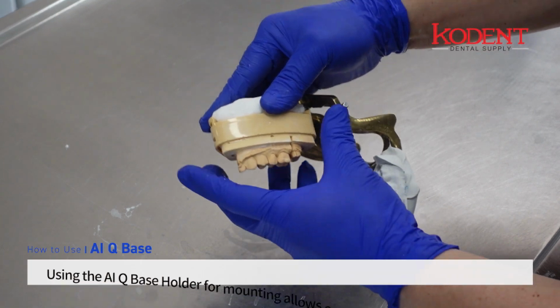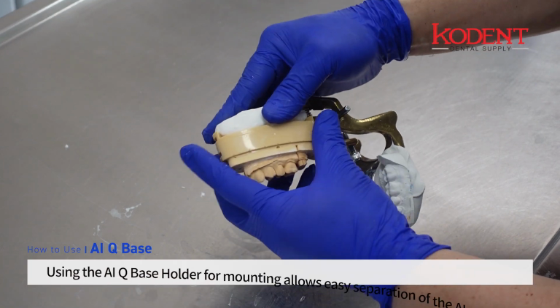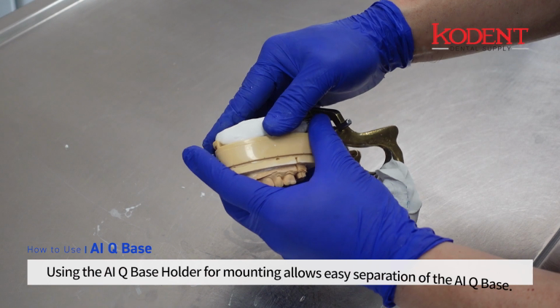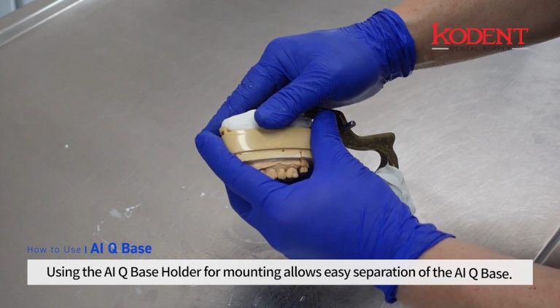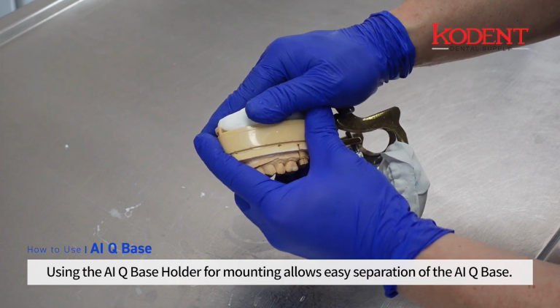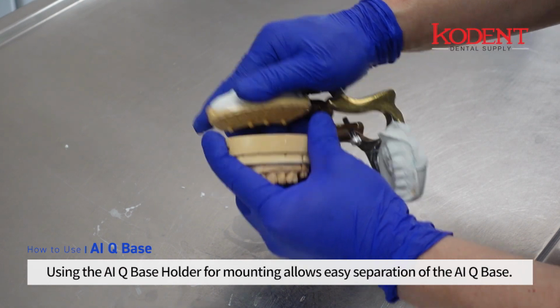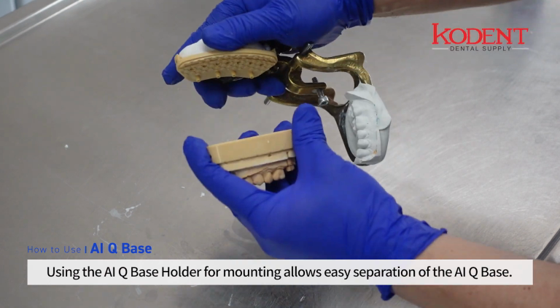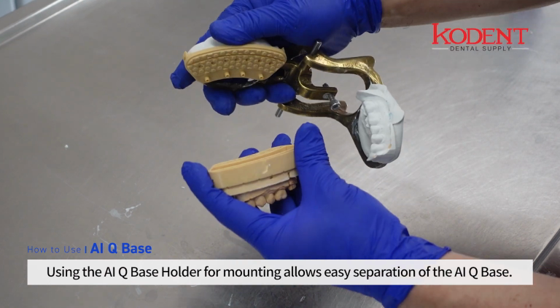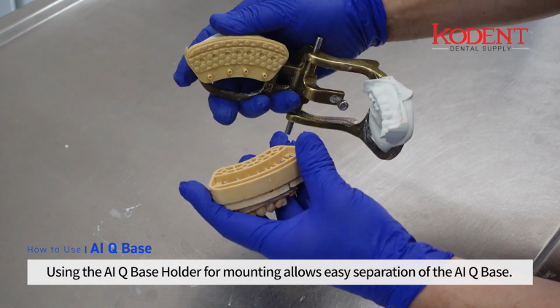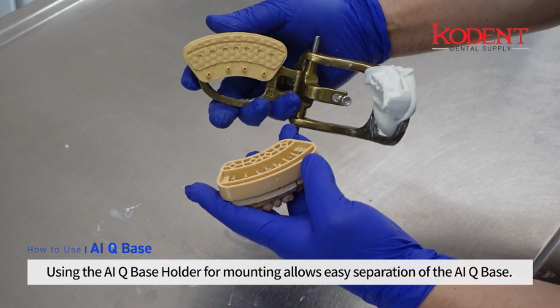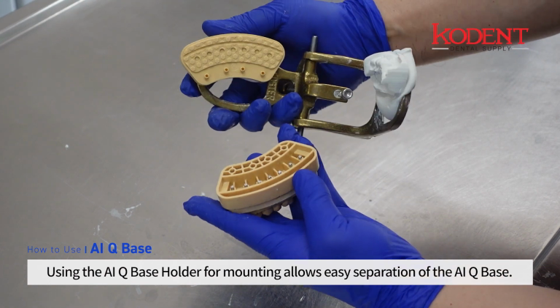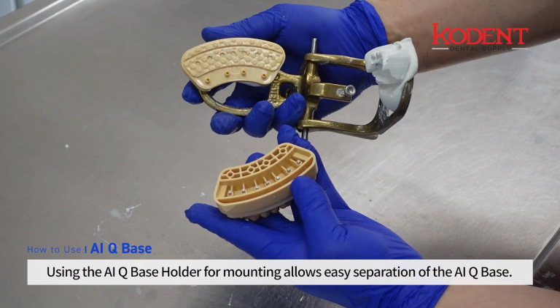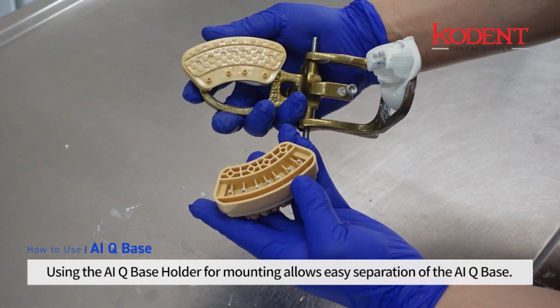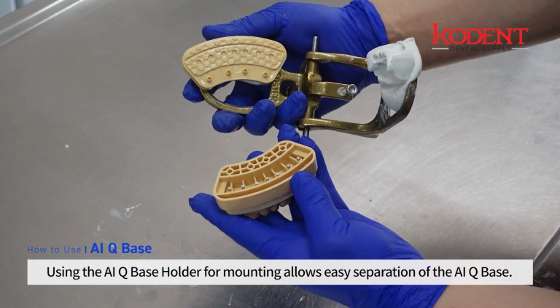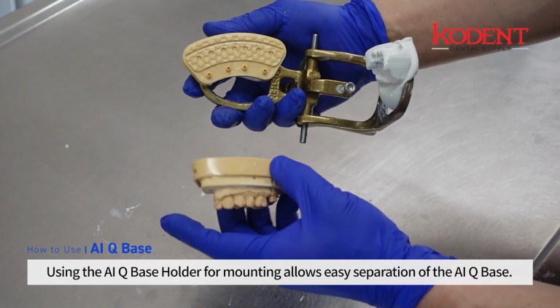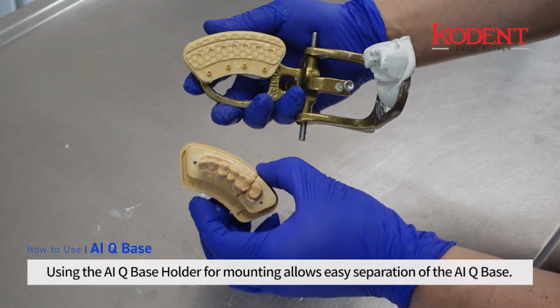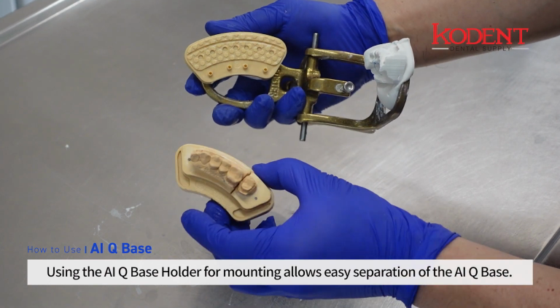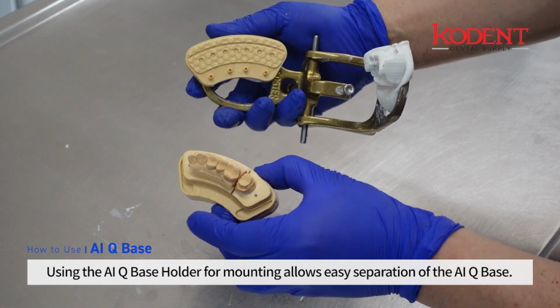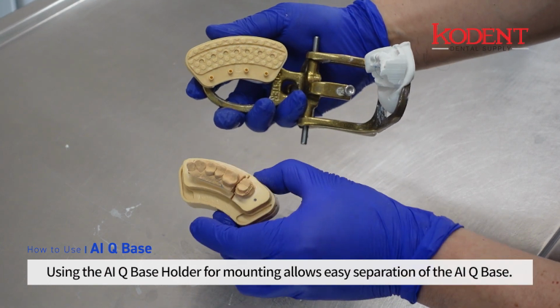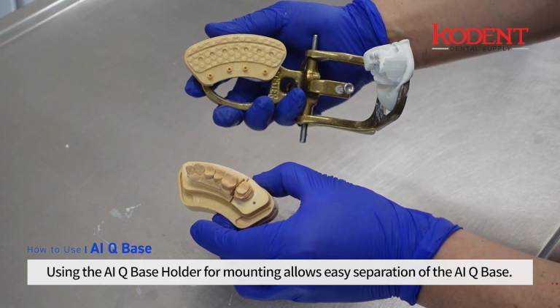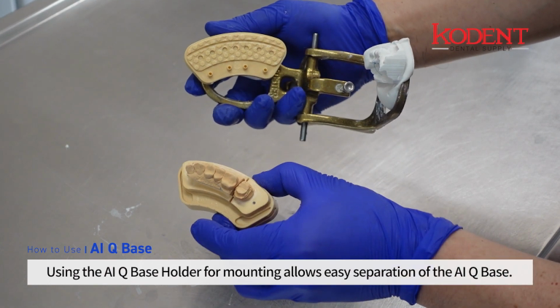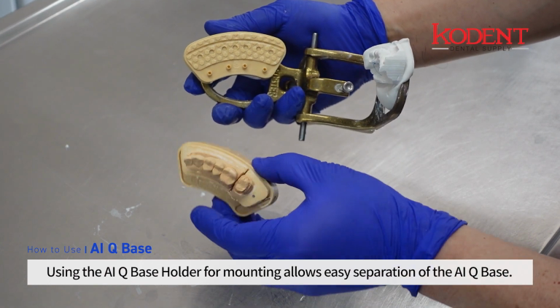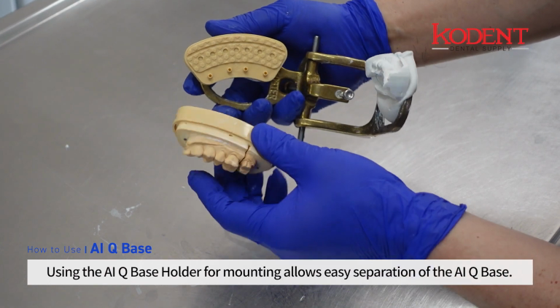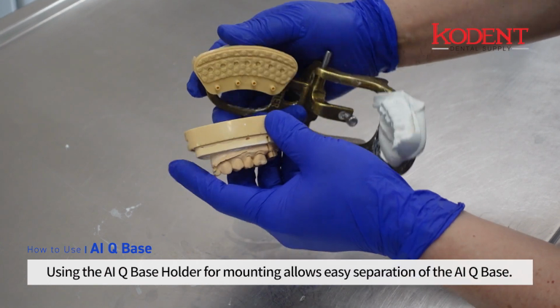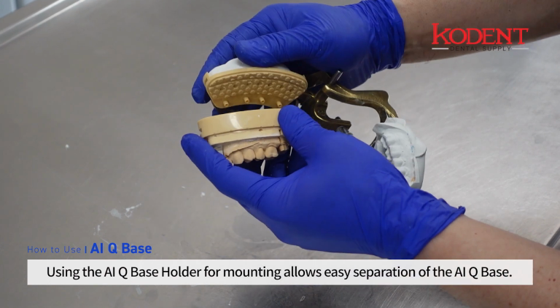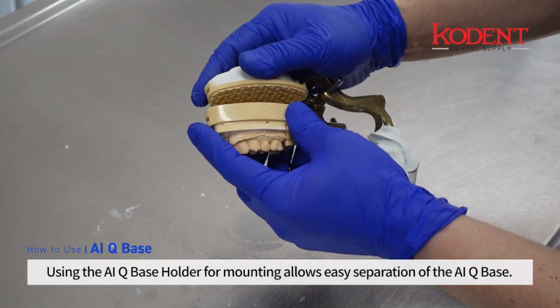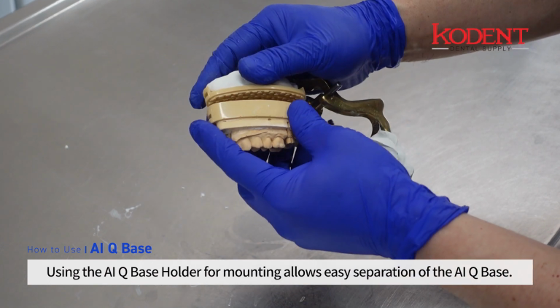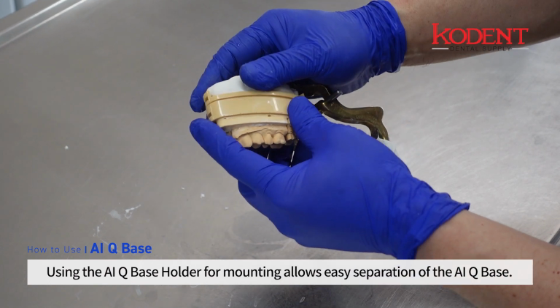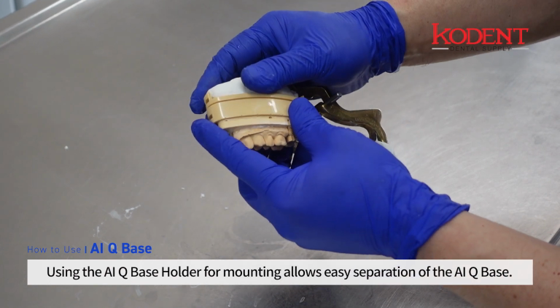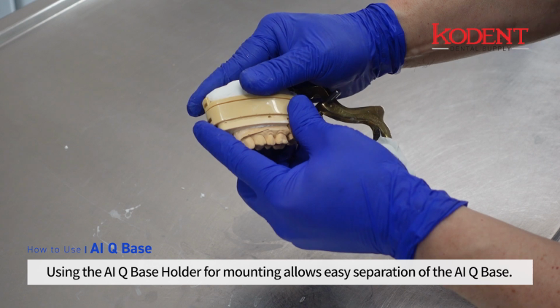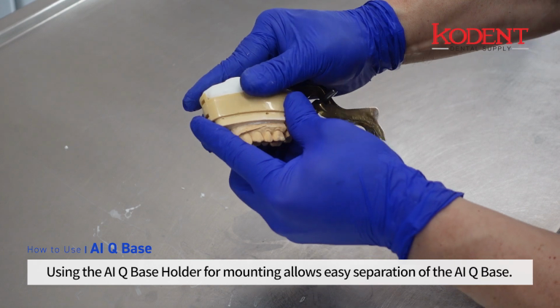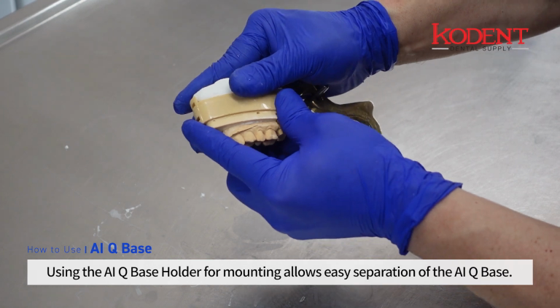Using the AIQ base holder for mounting allows easy separation of the AIQ base.